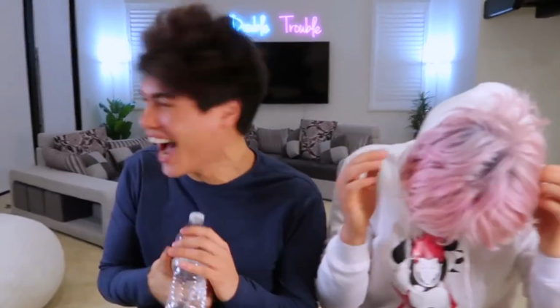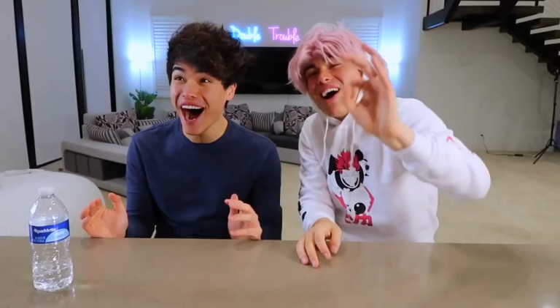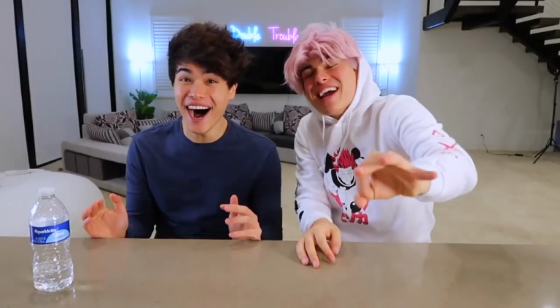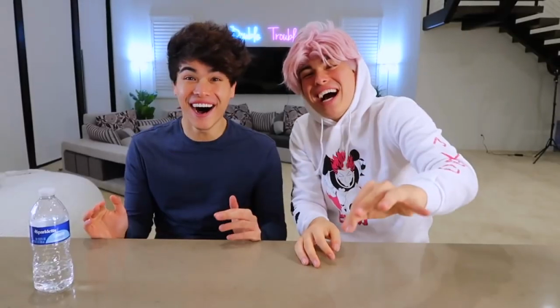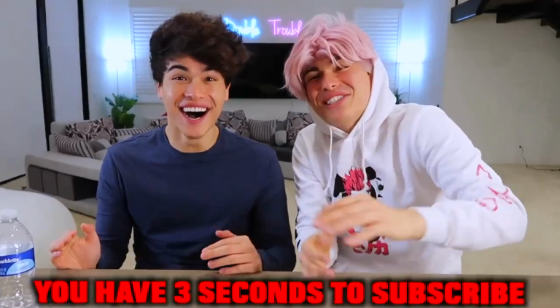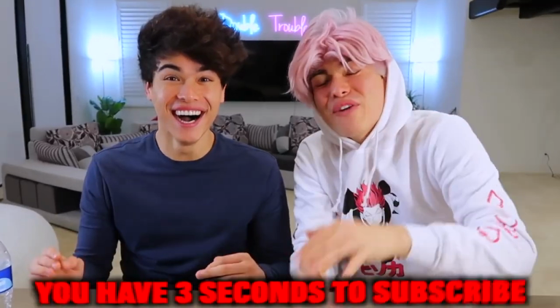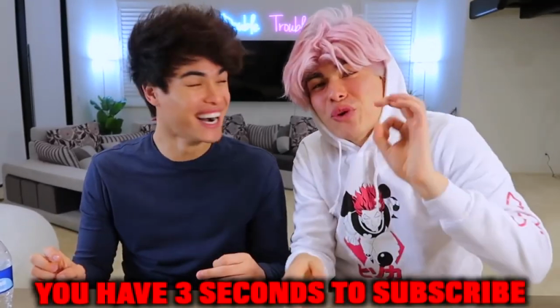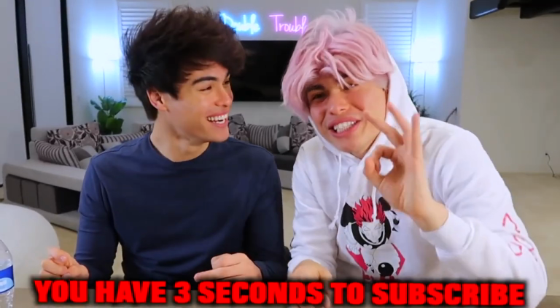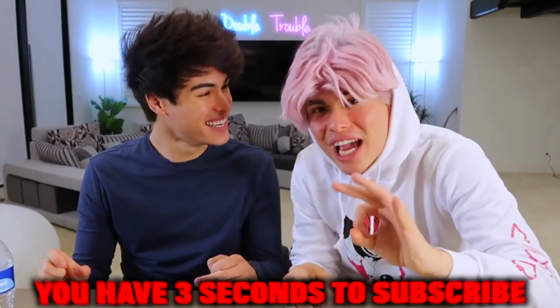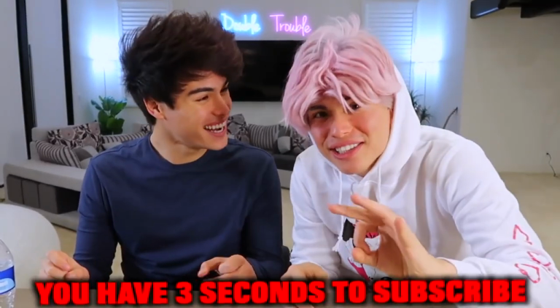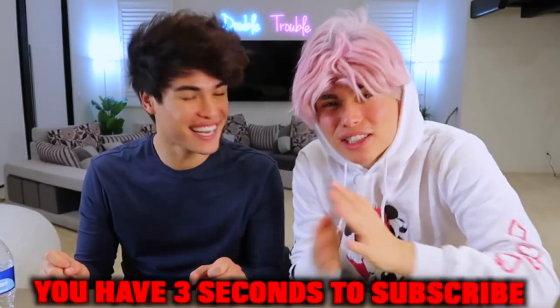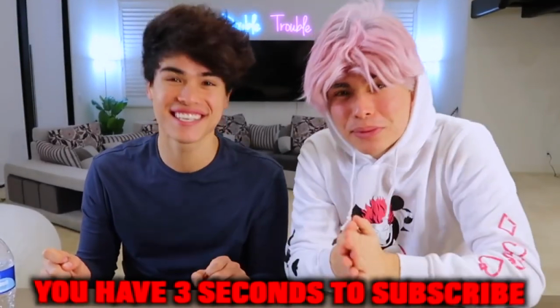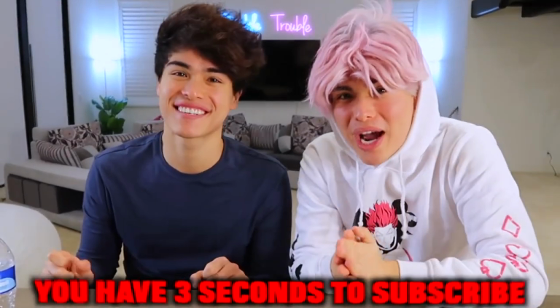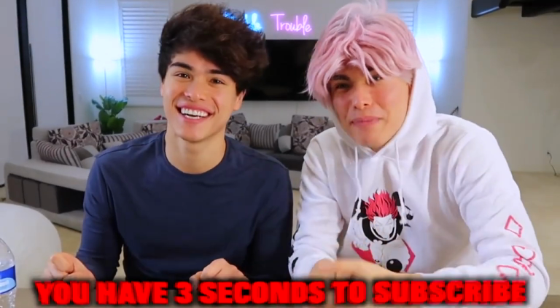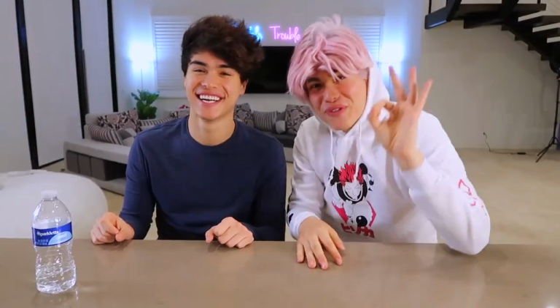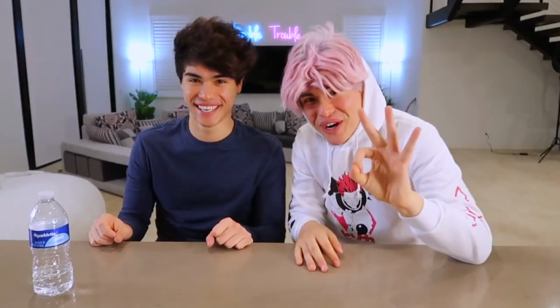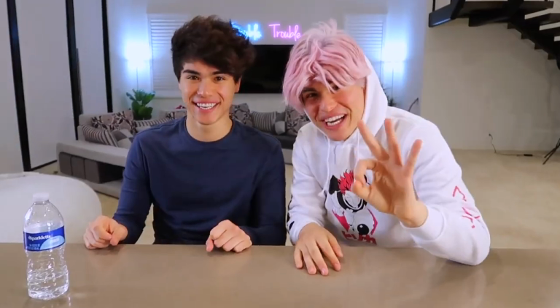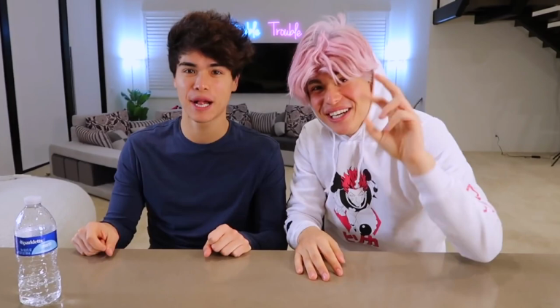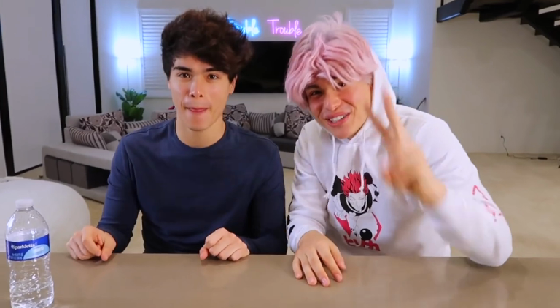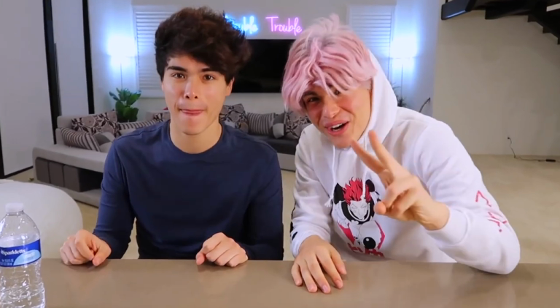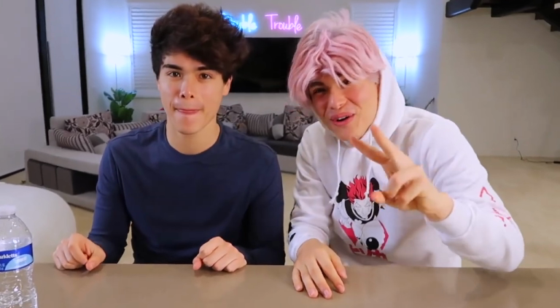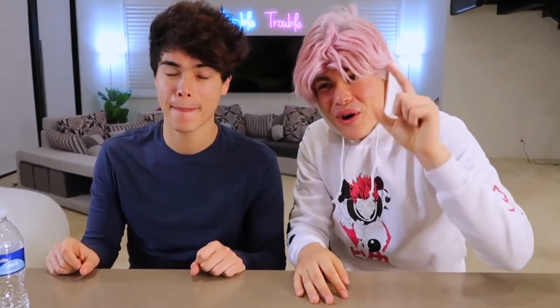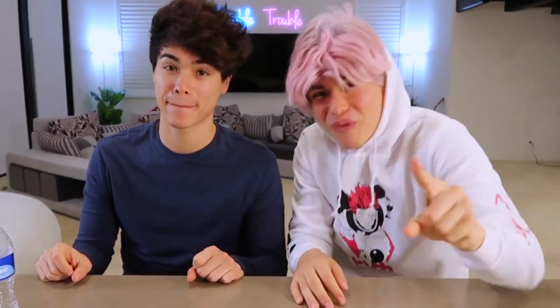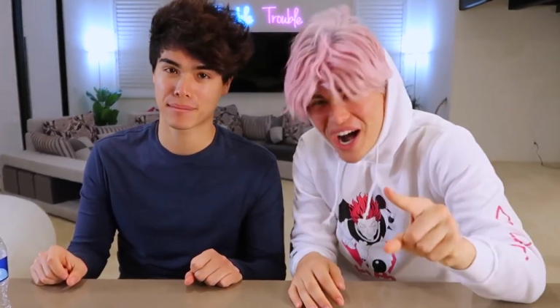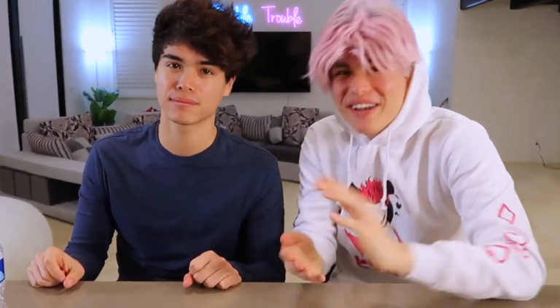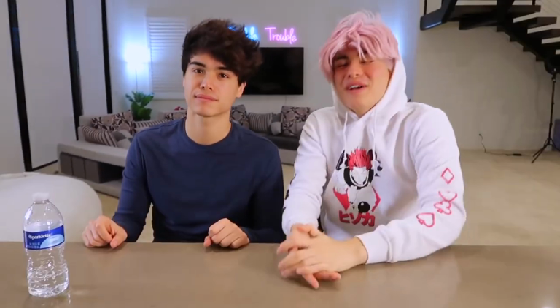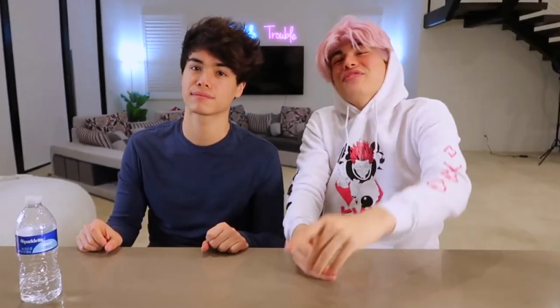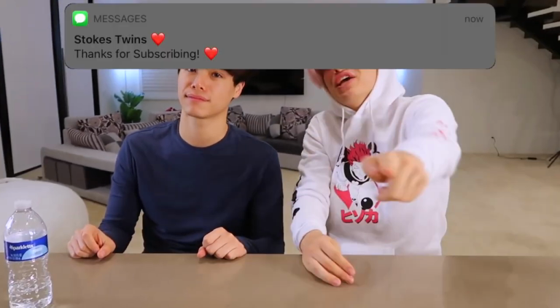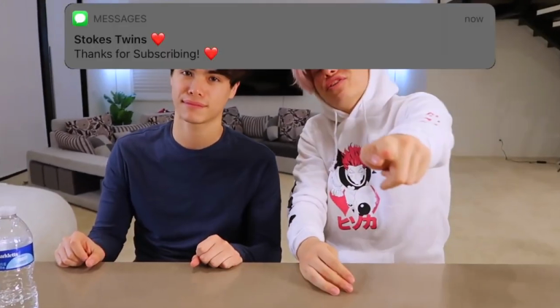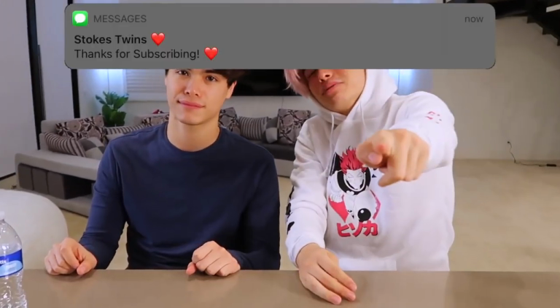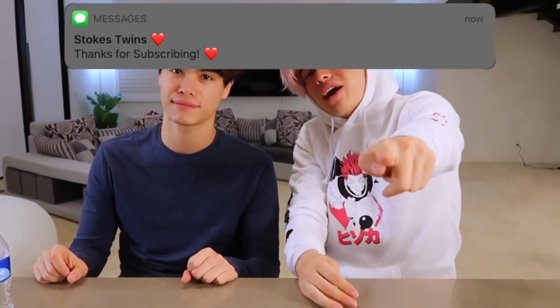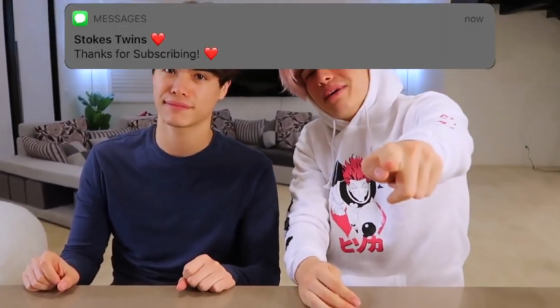All right guys, you have three seconds to subscribe. Three, two, one! Thank you for subscribing.